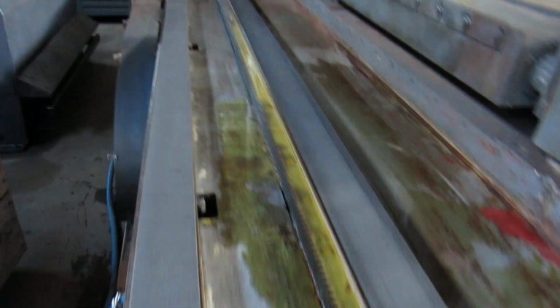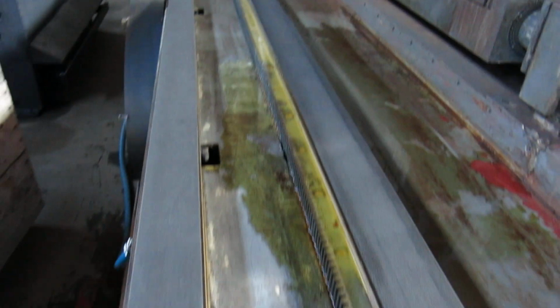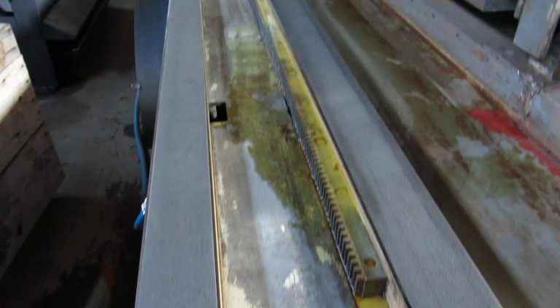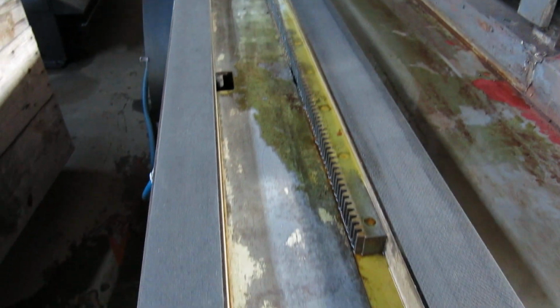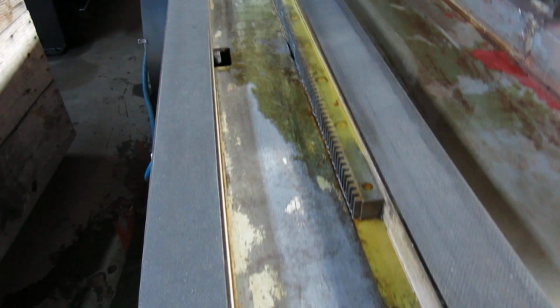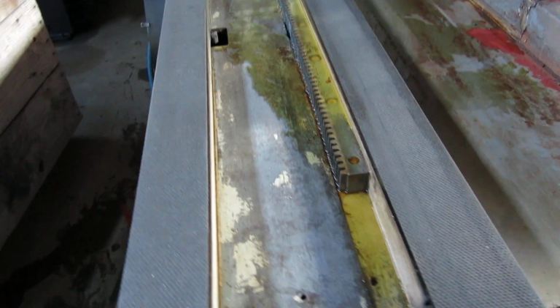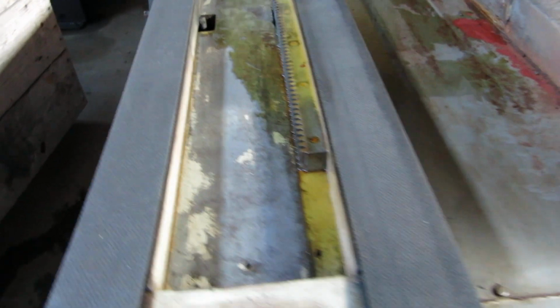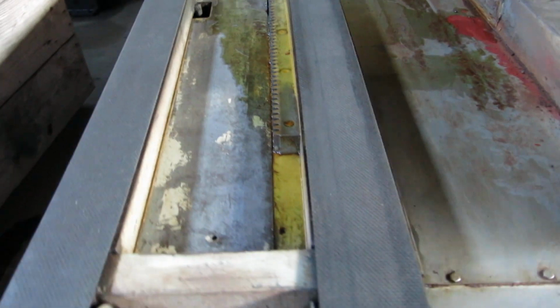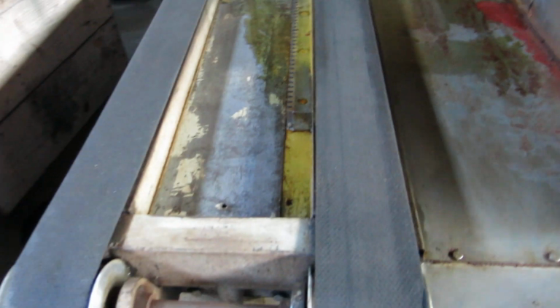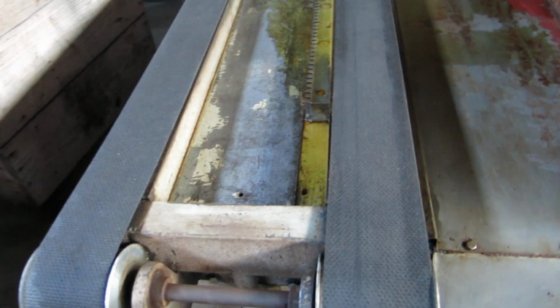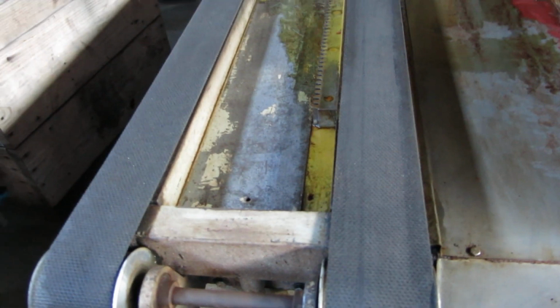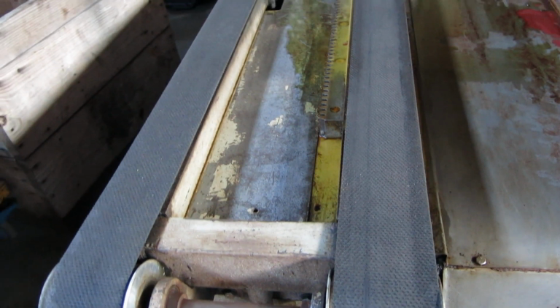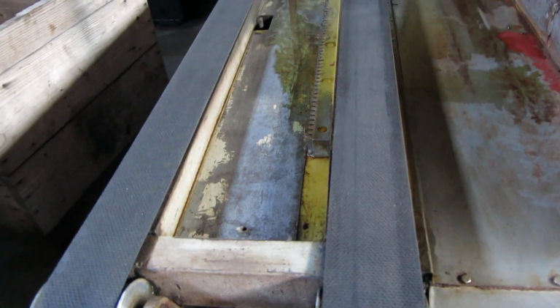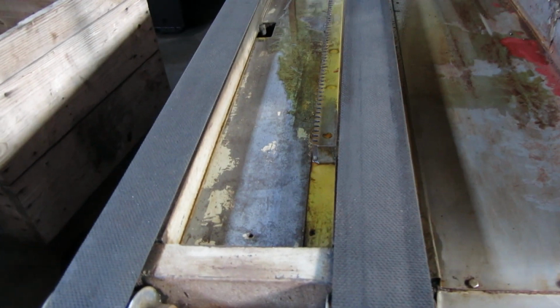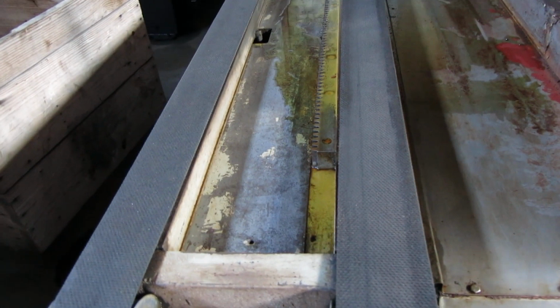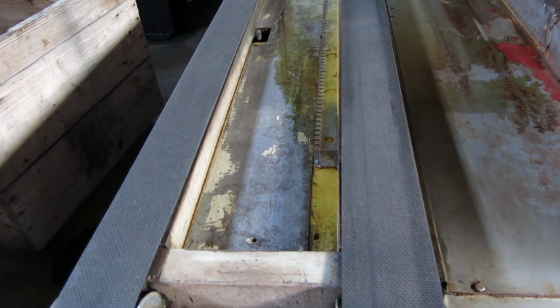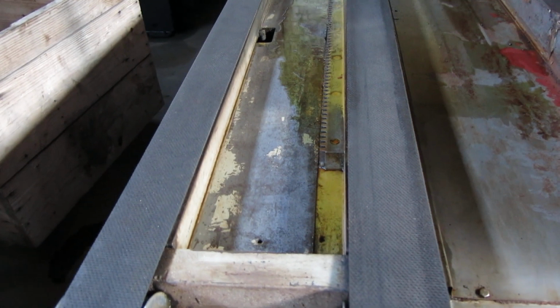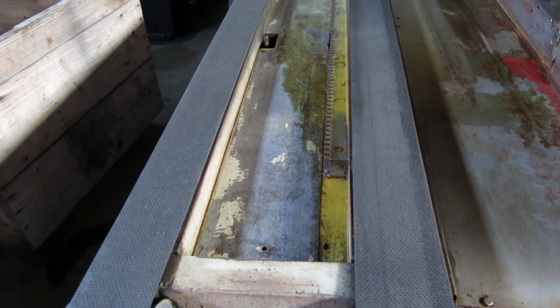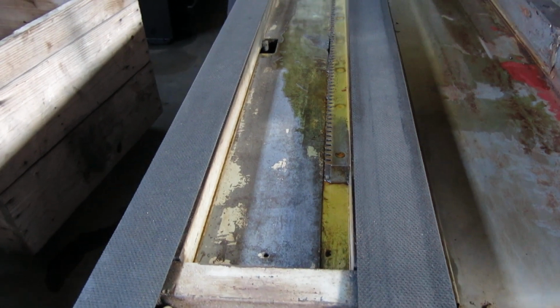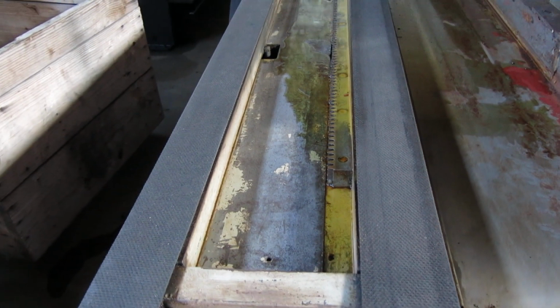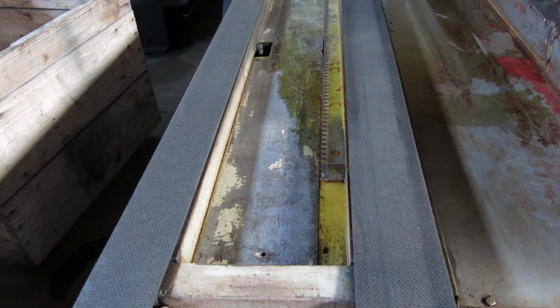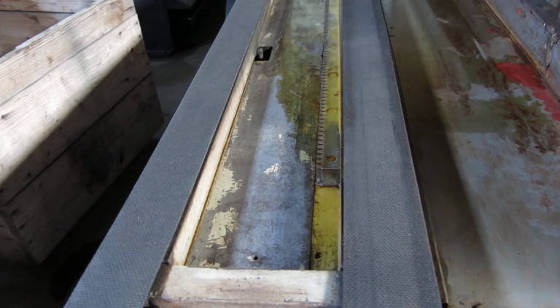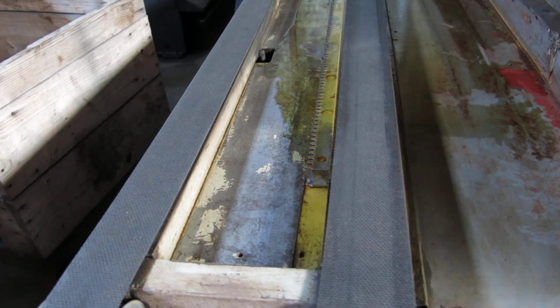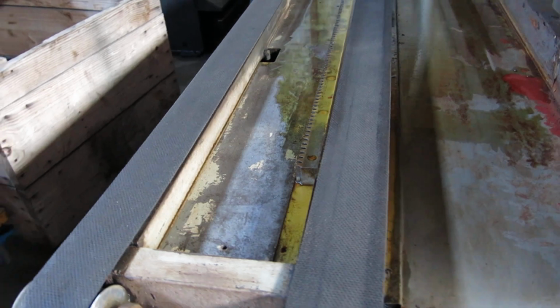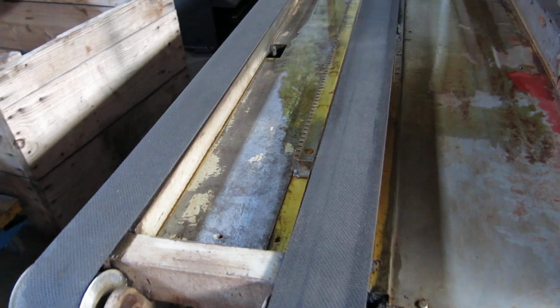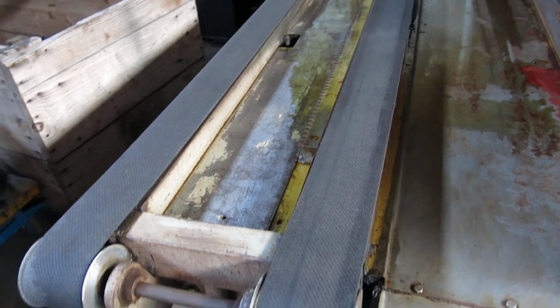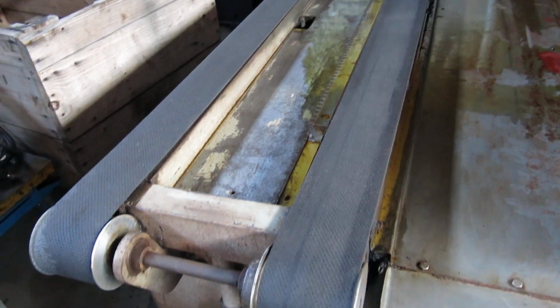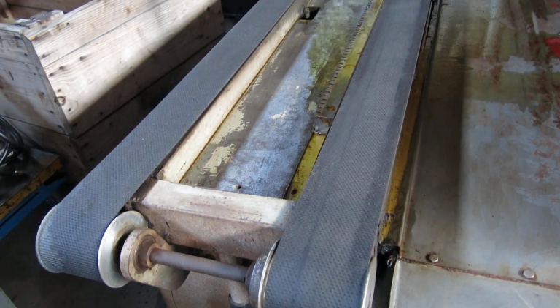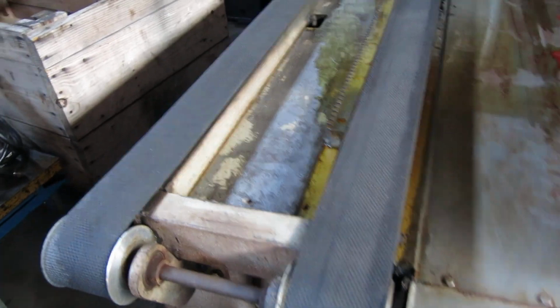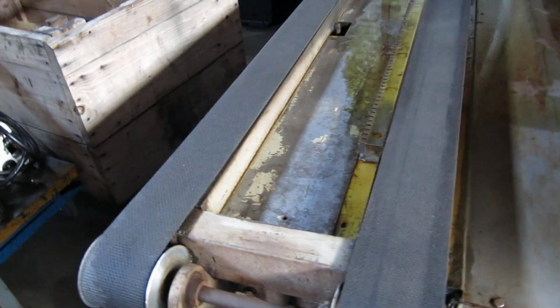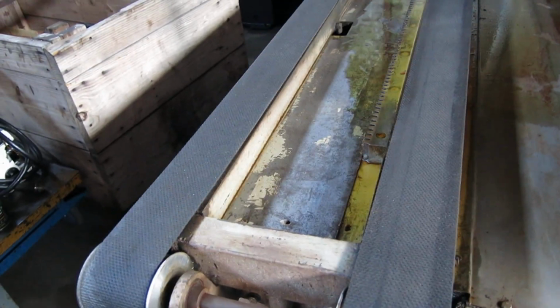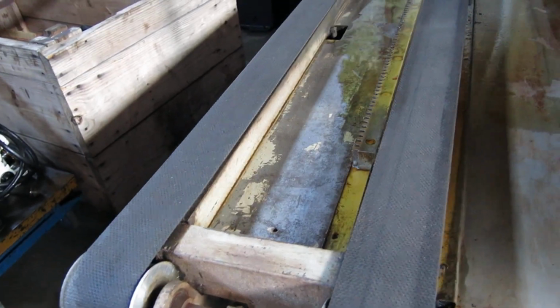There's some oil sitting on the ways from the way feed. Once it's leveled it shouldn't come out like that.